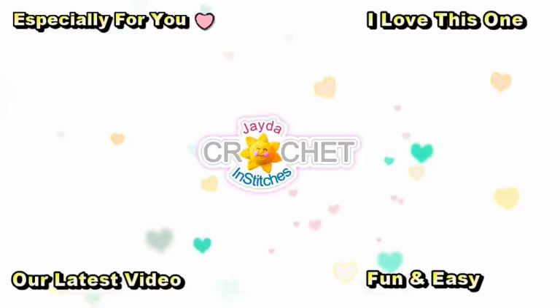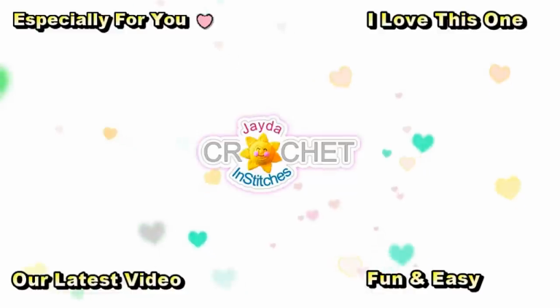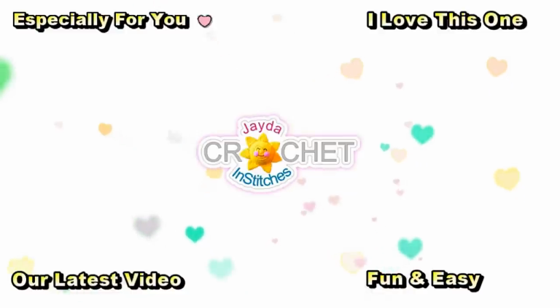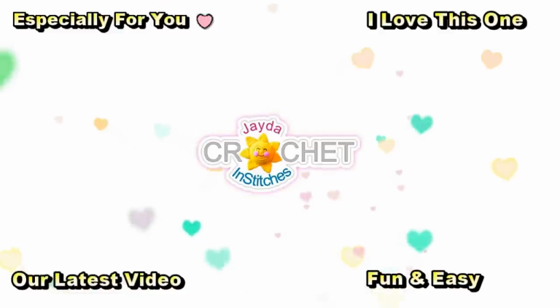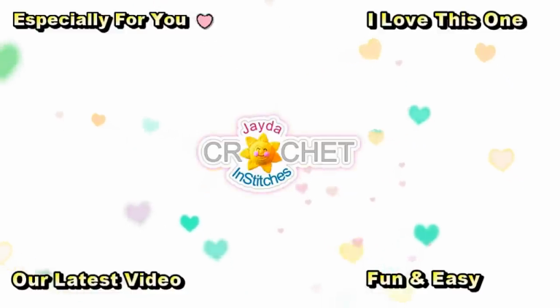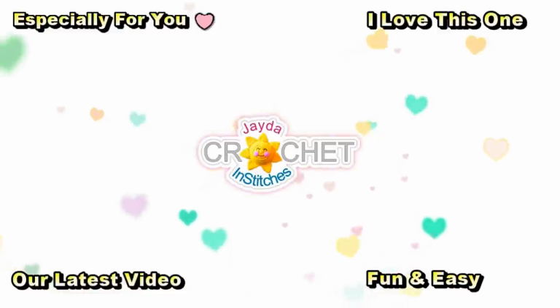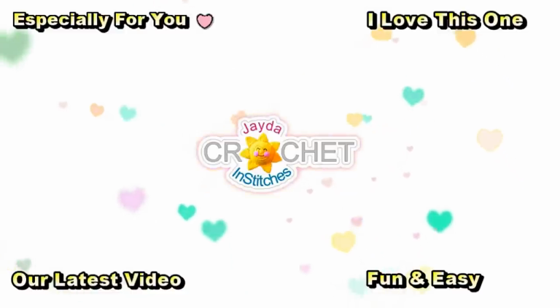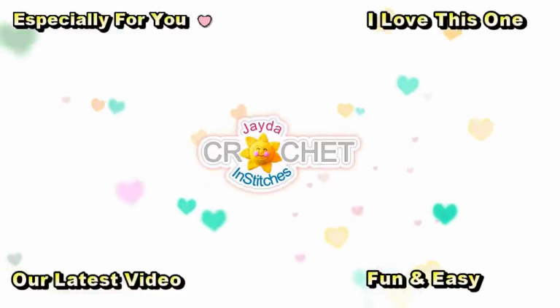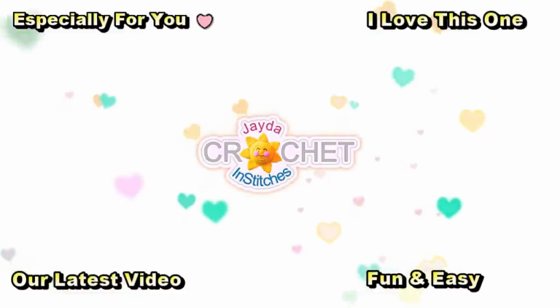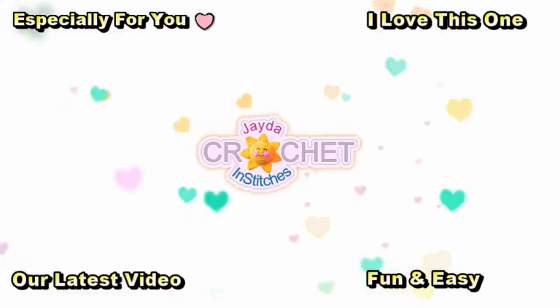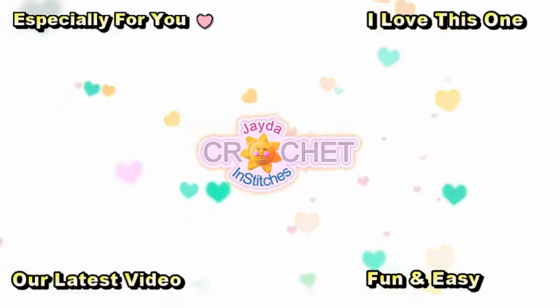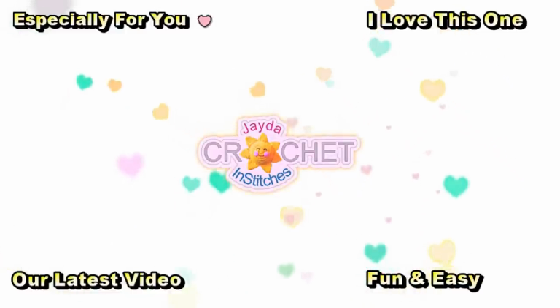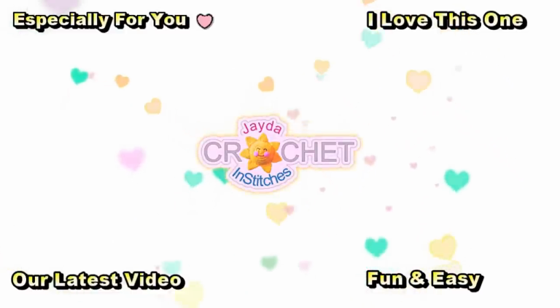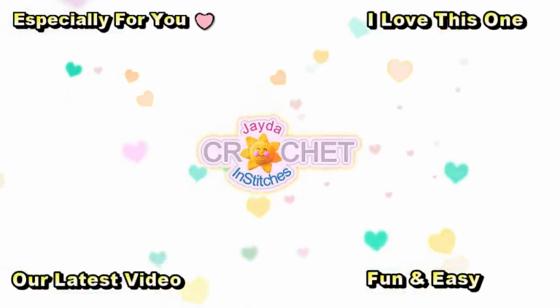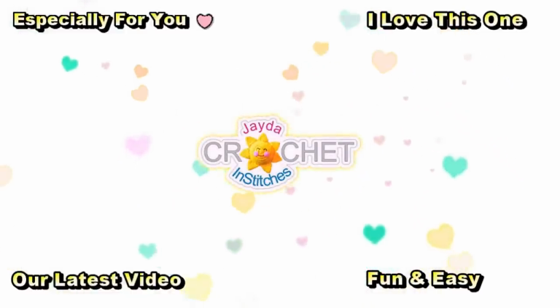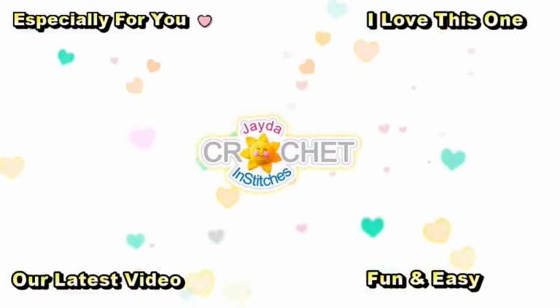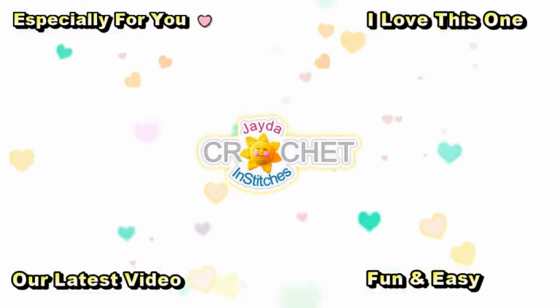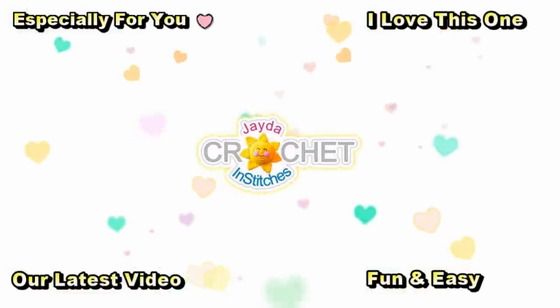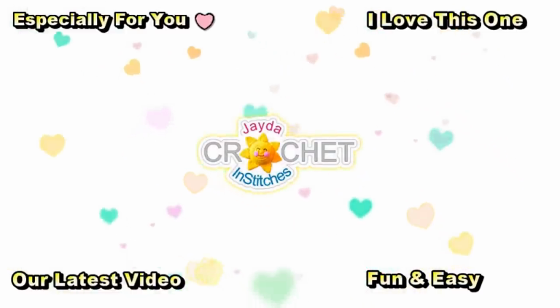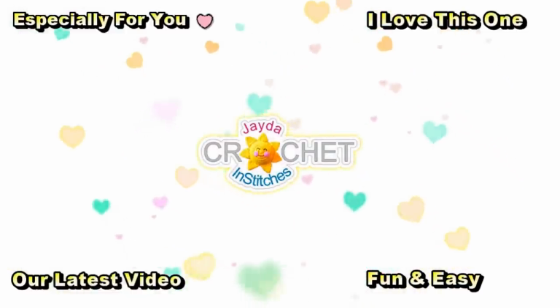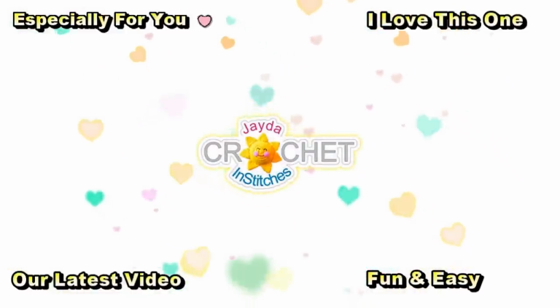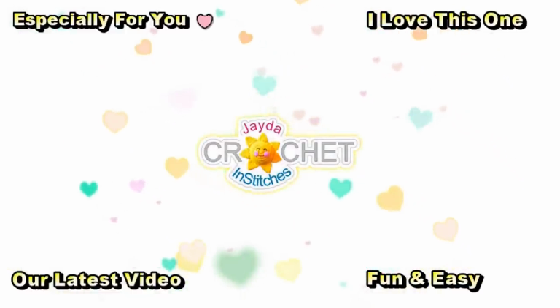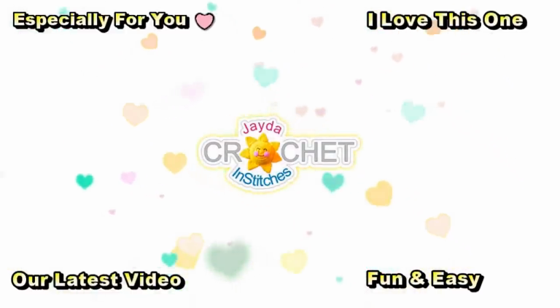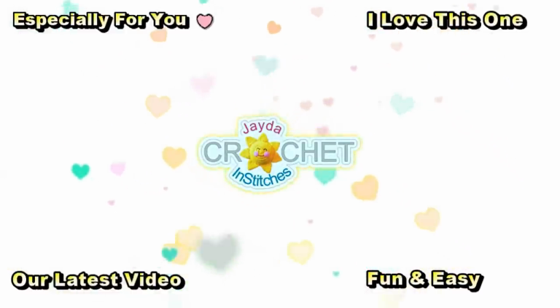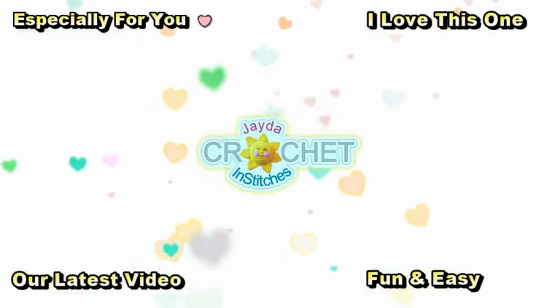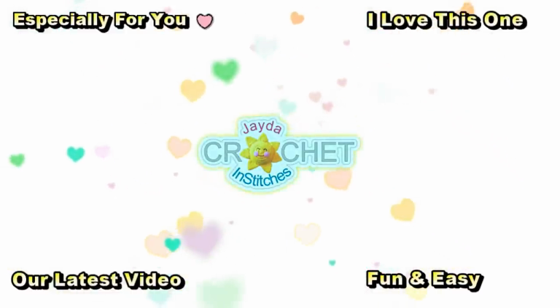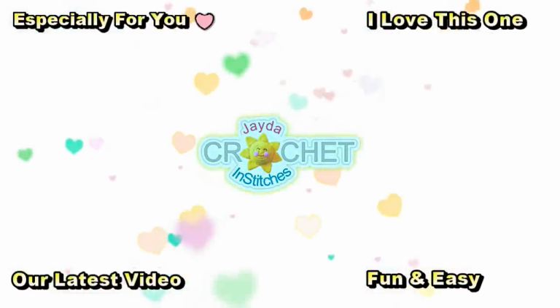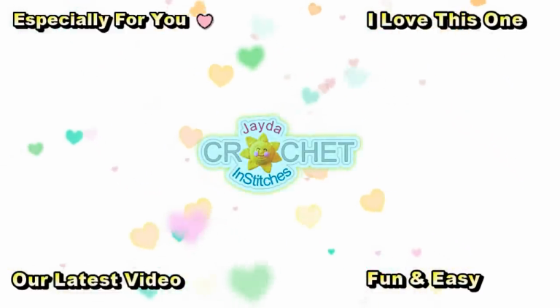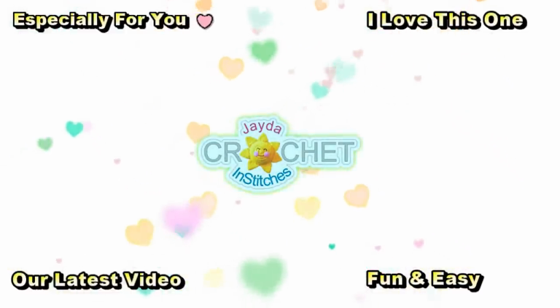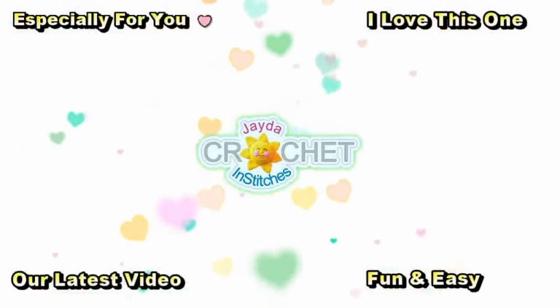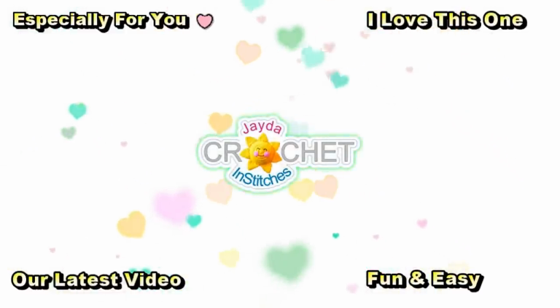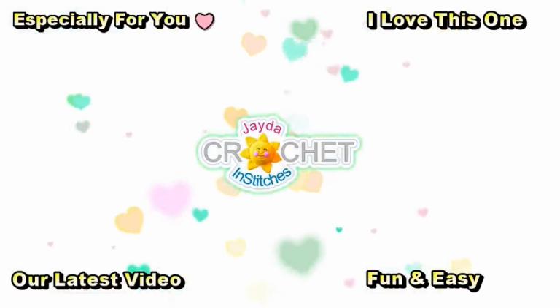Here are some of our other videos you might be interested in — and don't forget to subscribe.